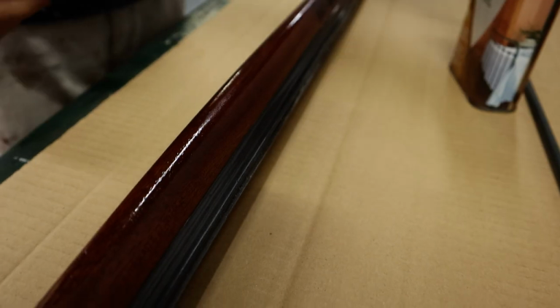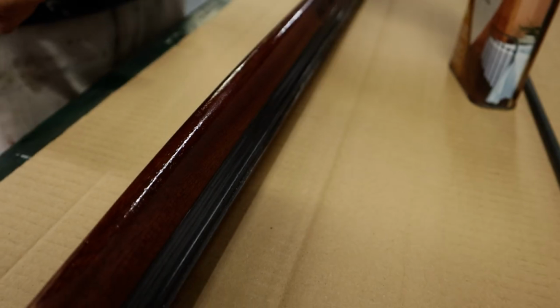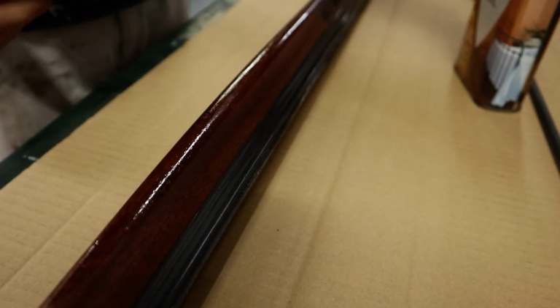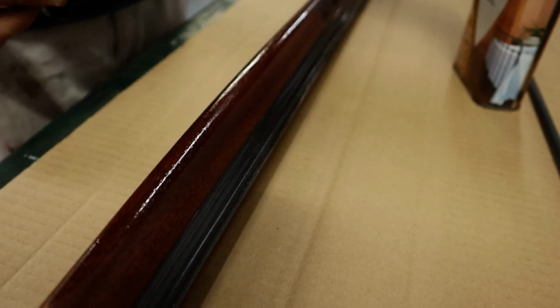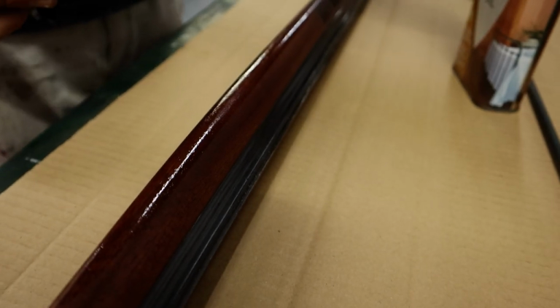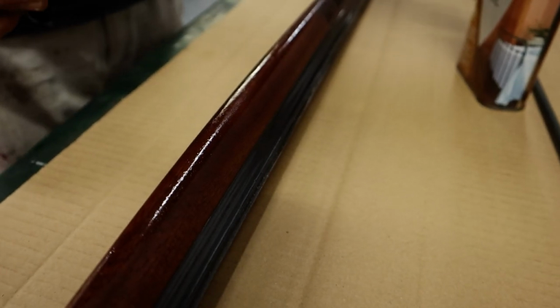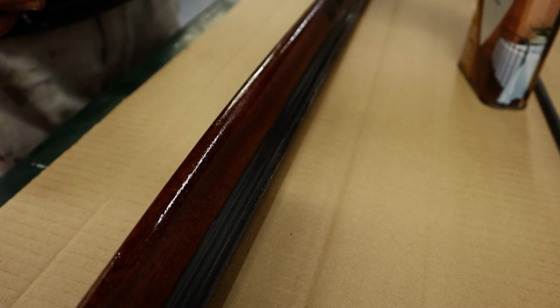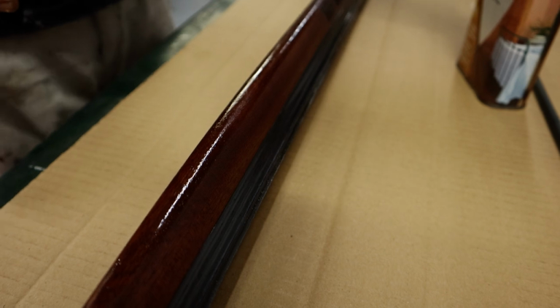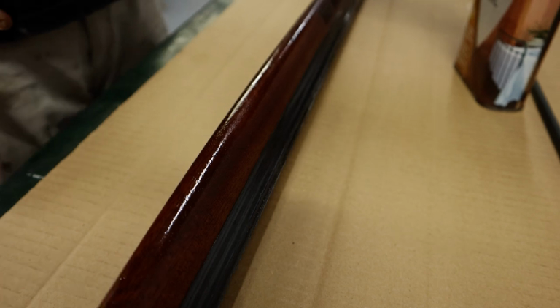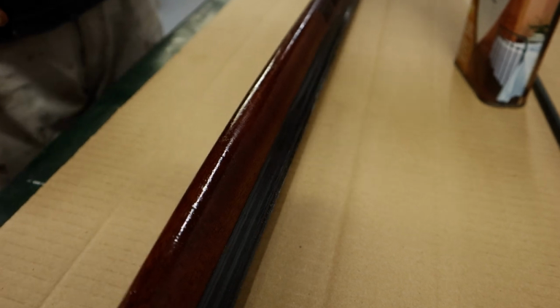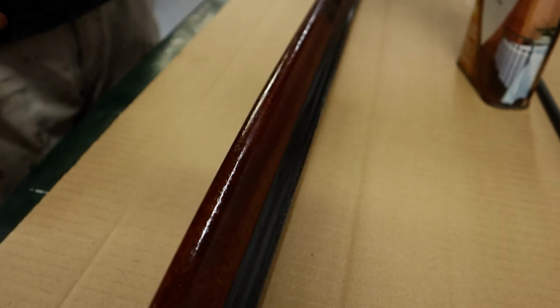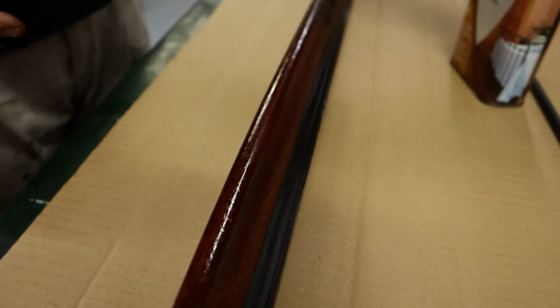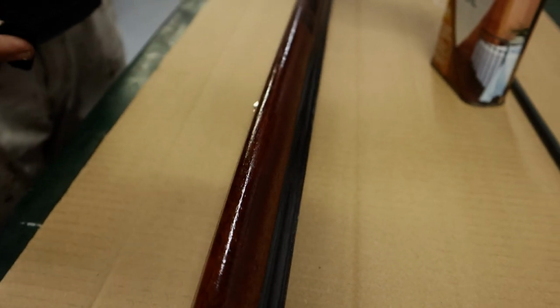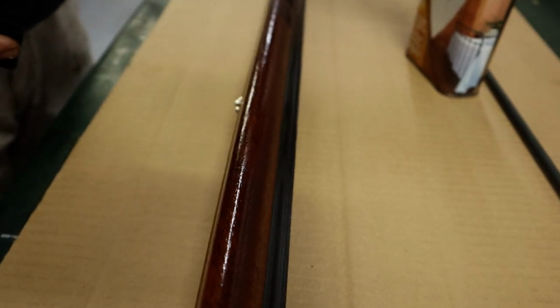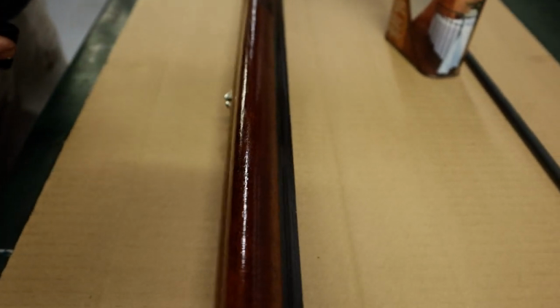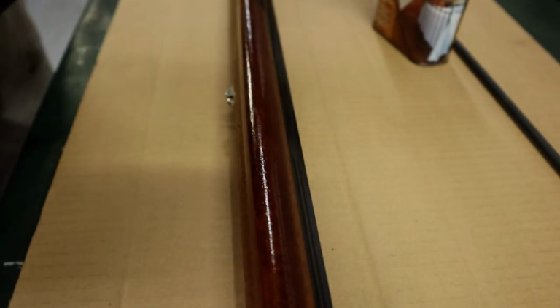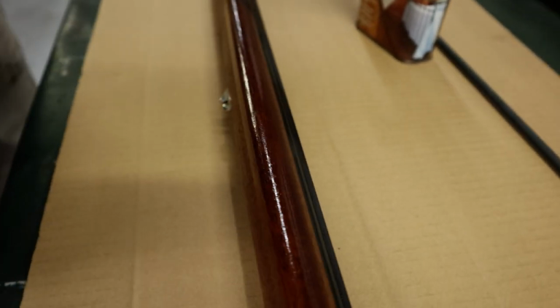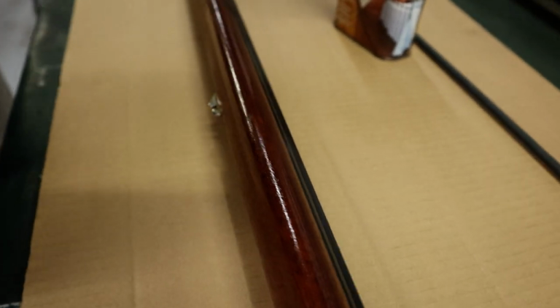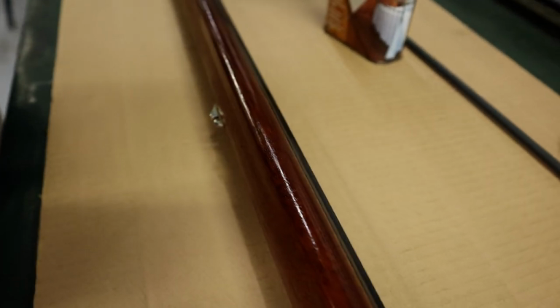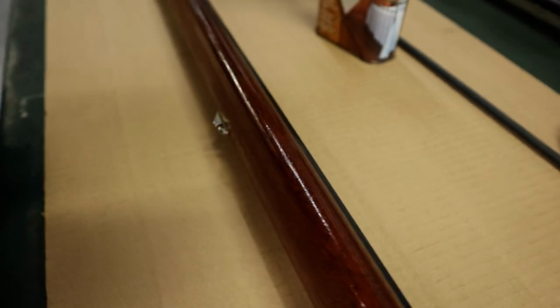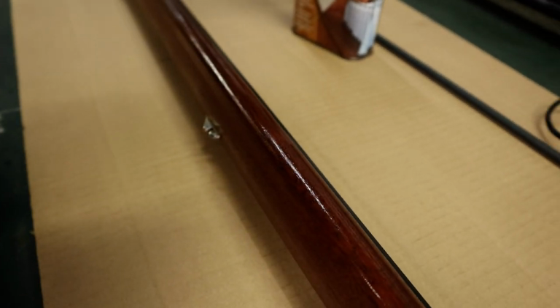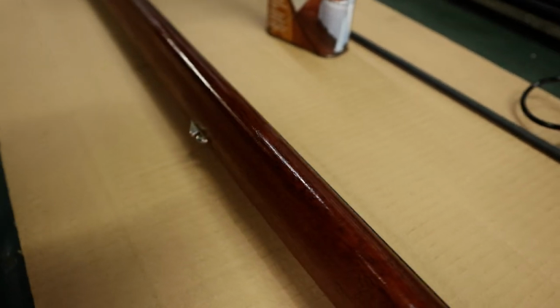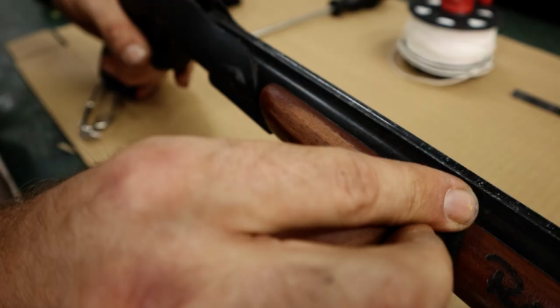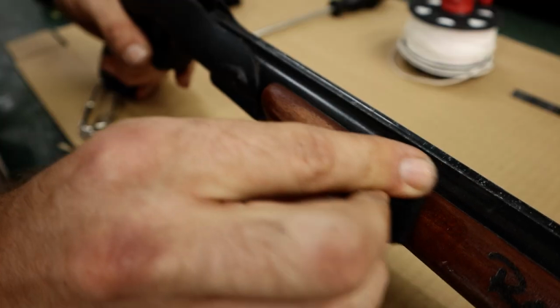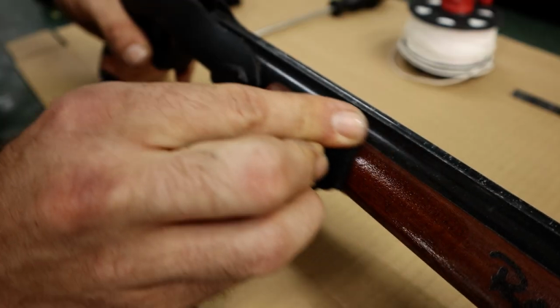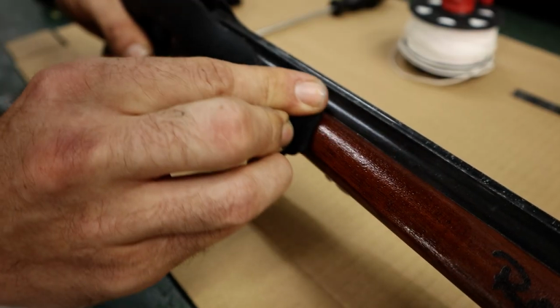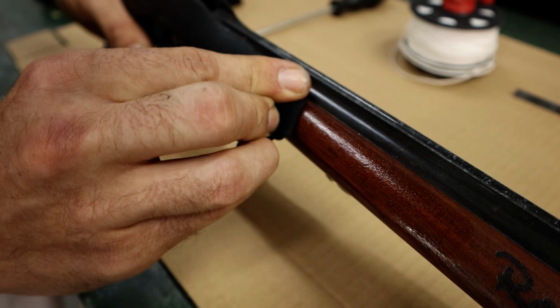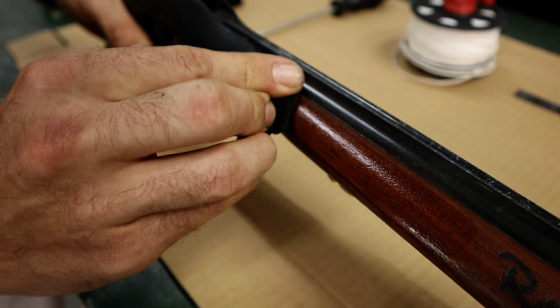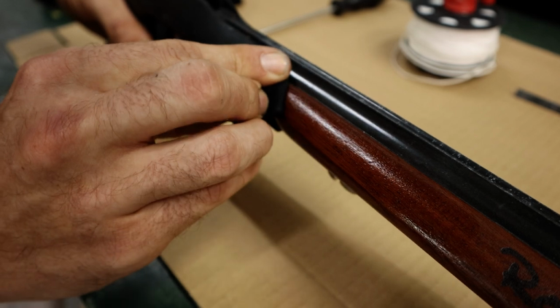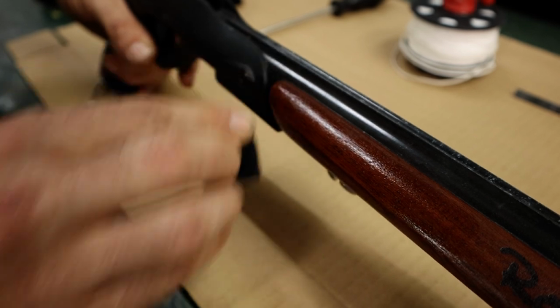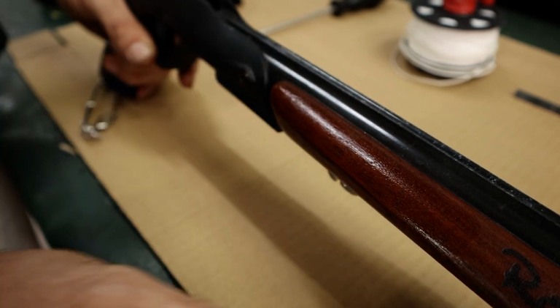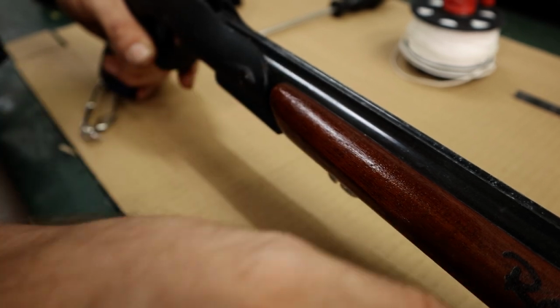This Danish oil is available from most hardware stores and has a UV inhibitor, so it's very good to protect the timber long term.